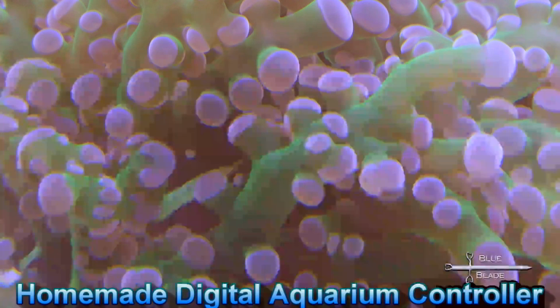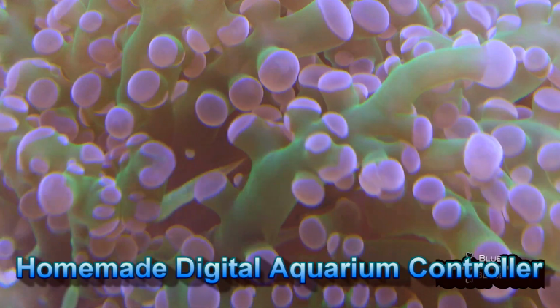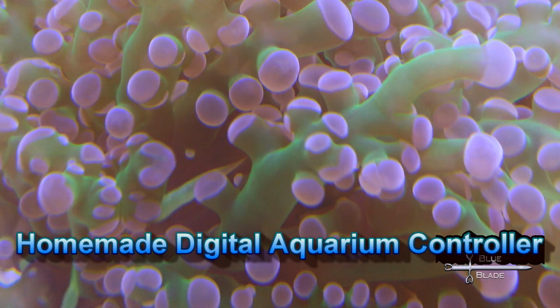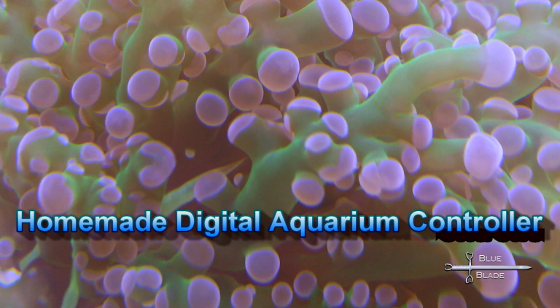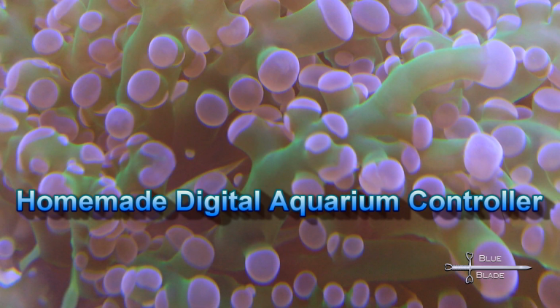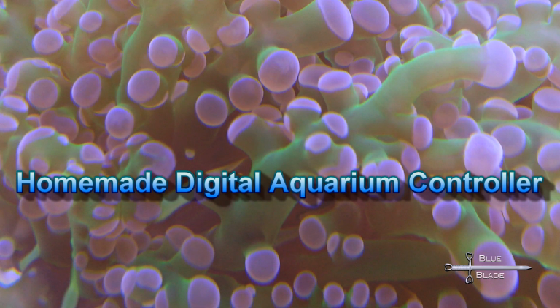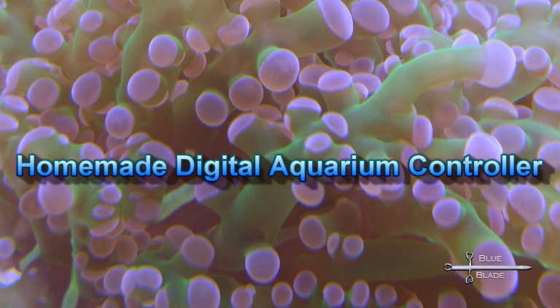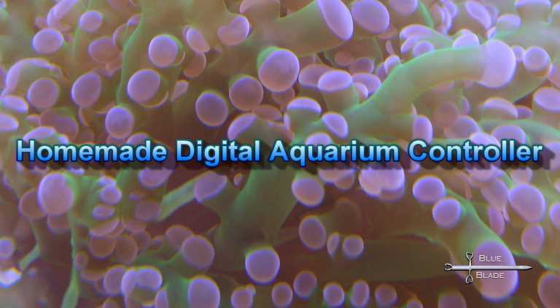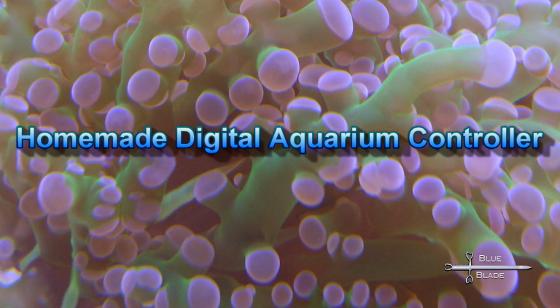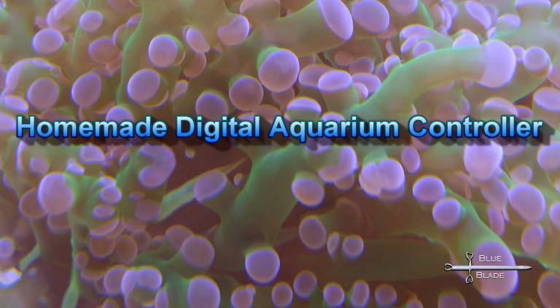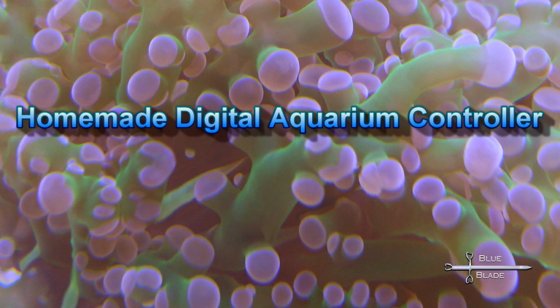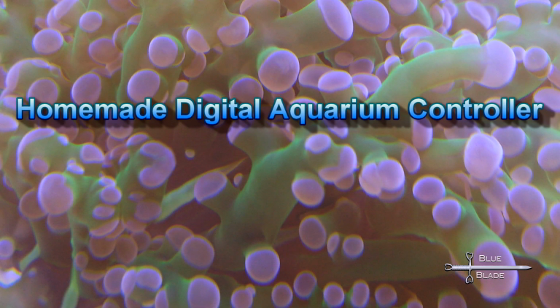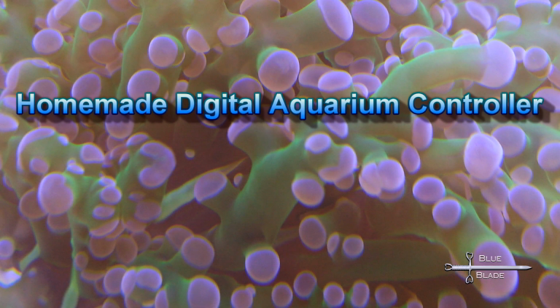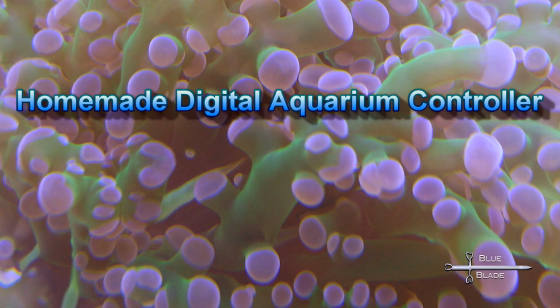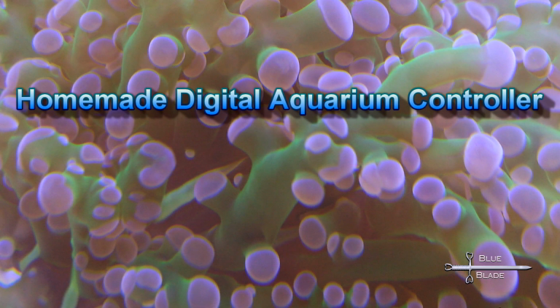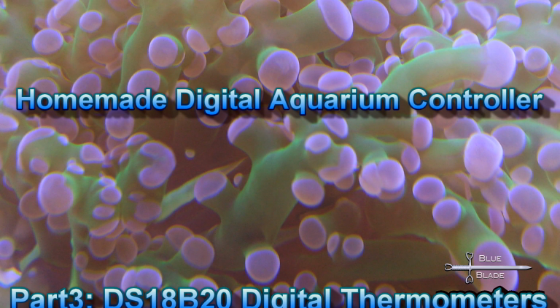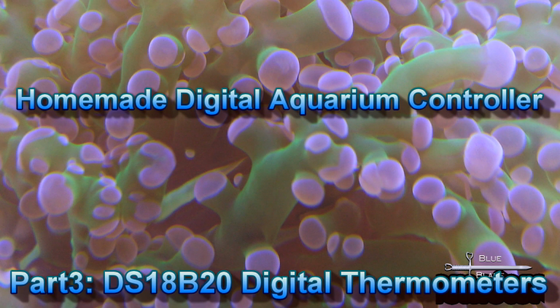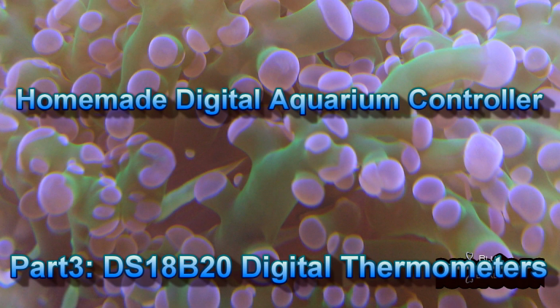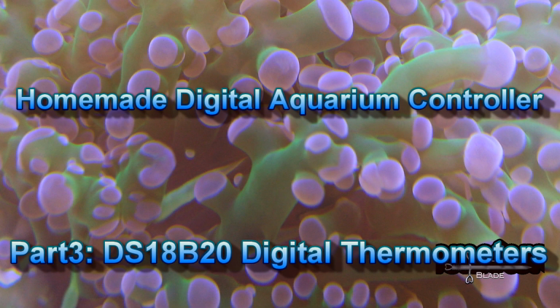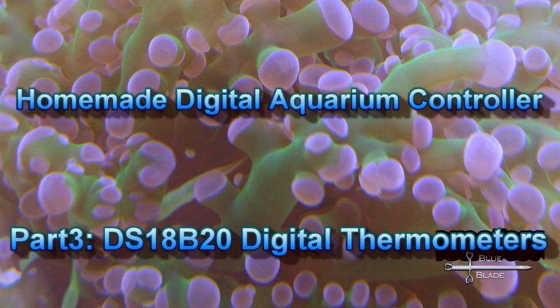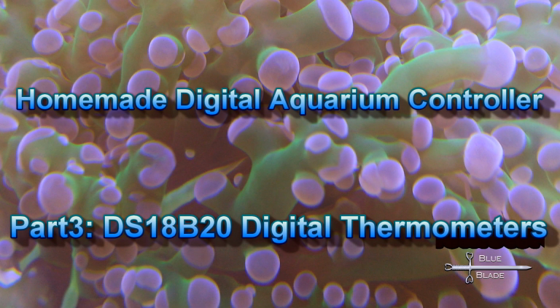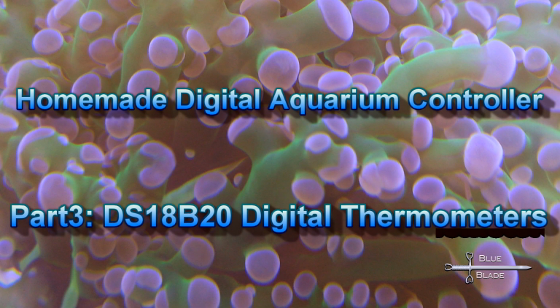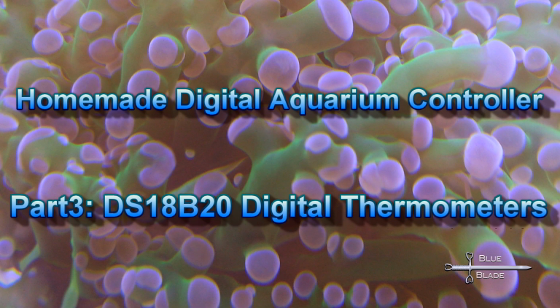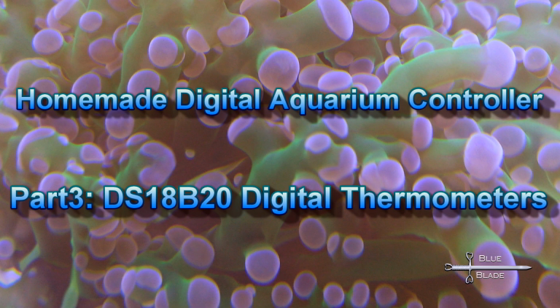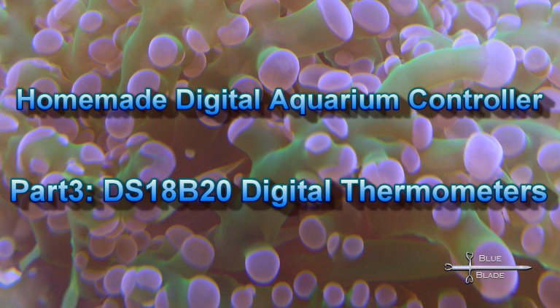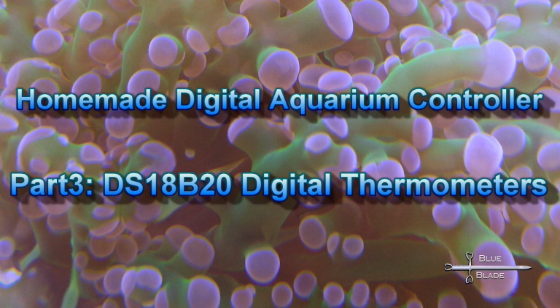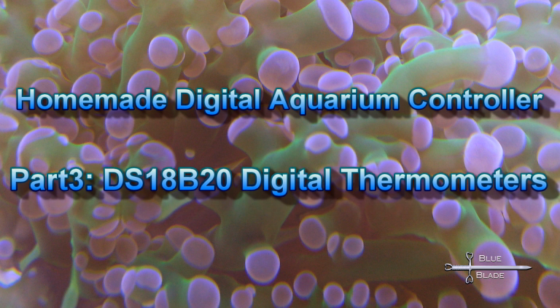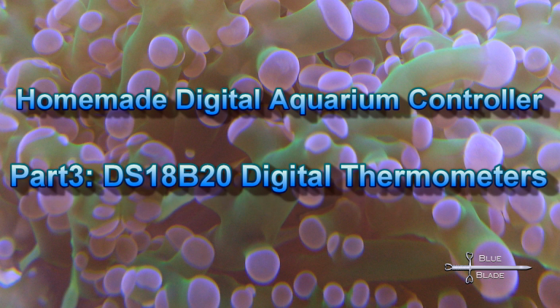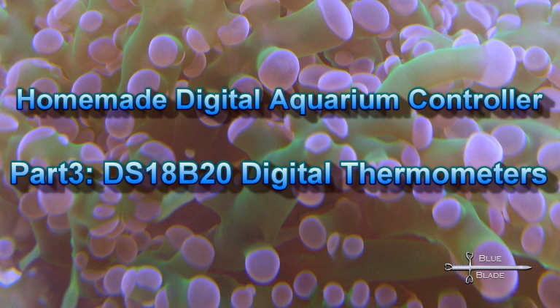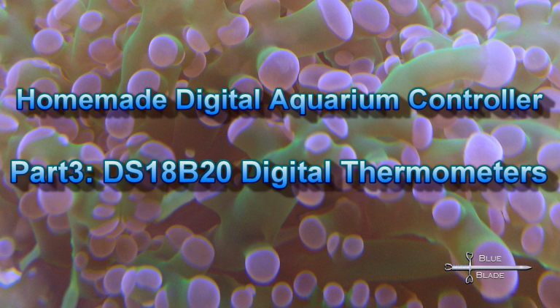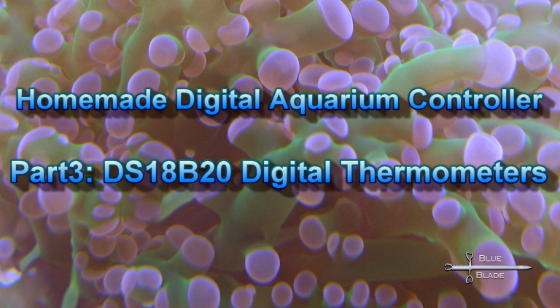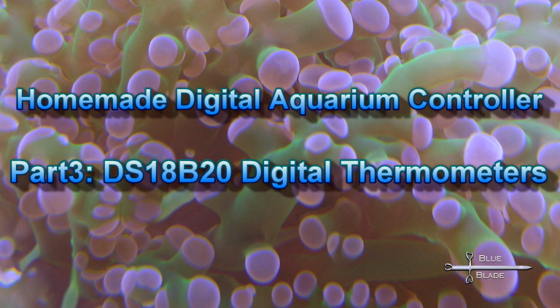Hello YouTube! Welcome to the third installment of my aquarium controller series: Digital Thermometers.